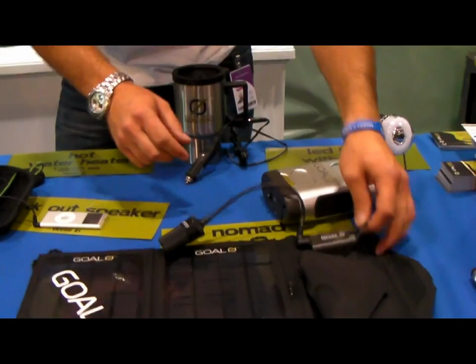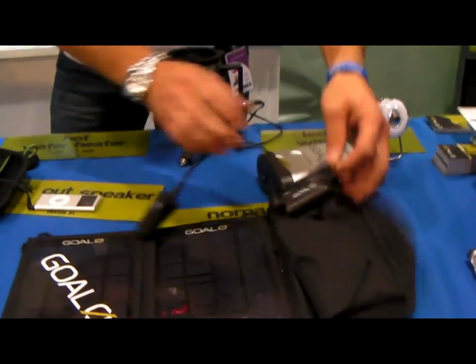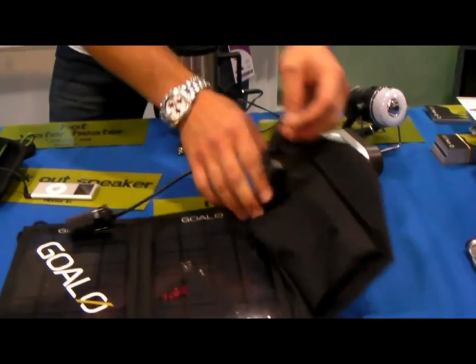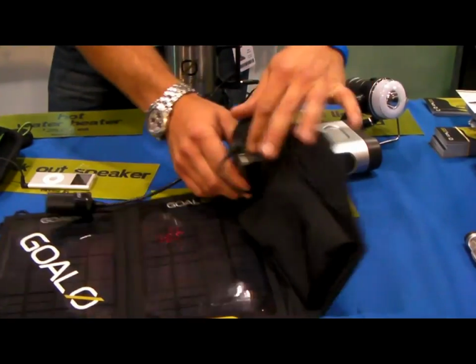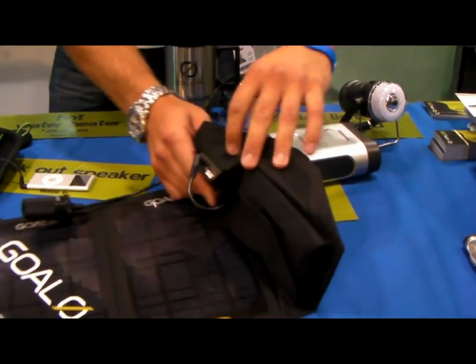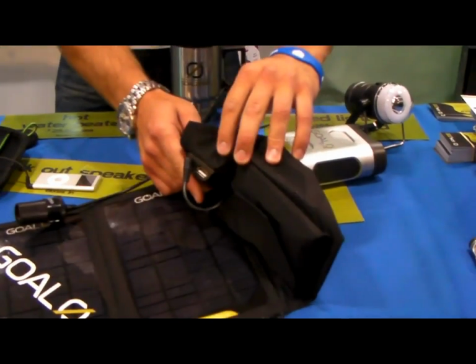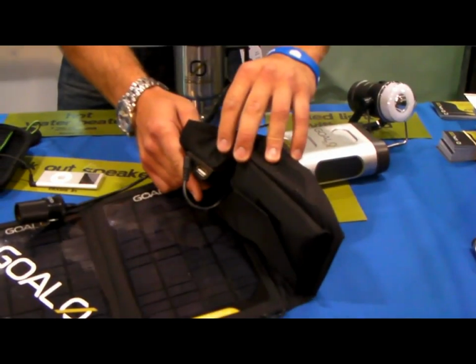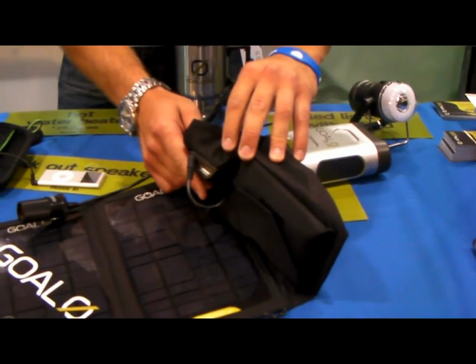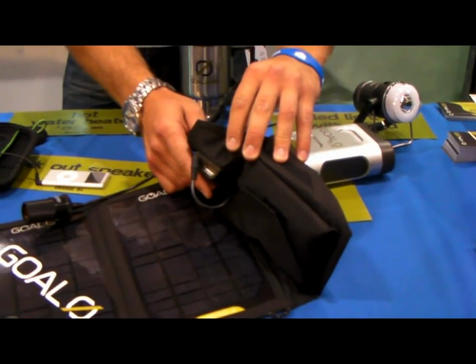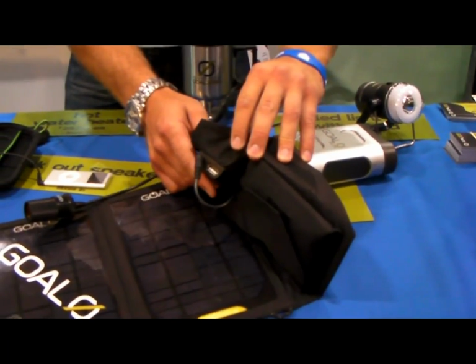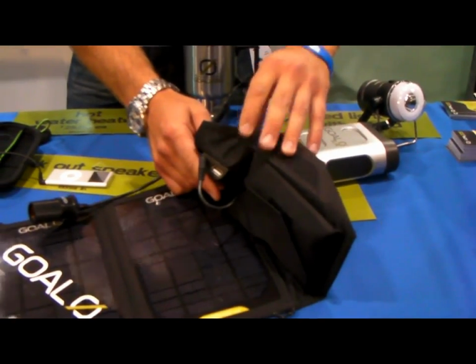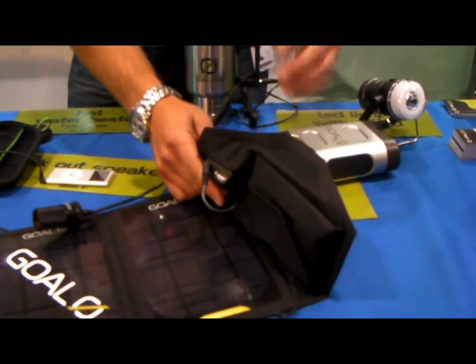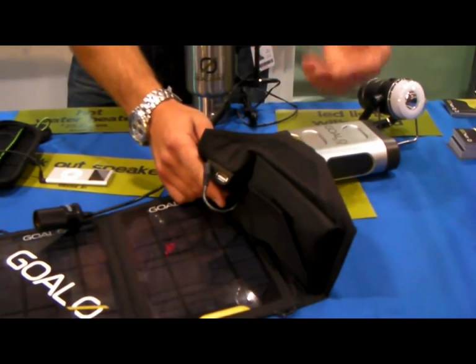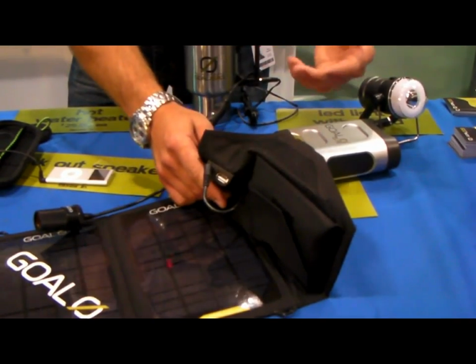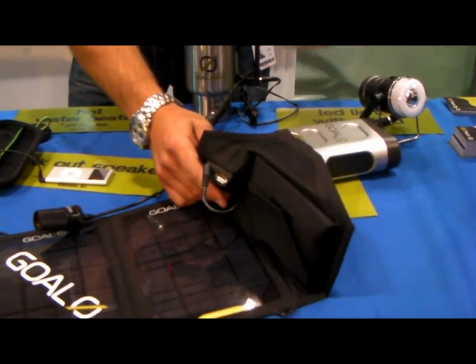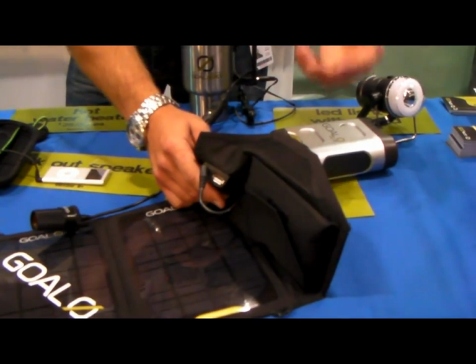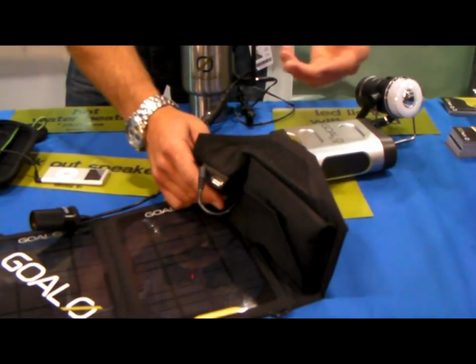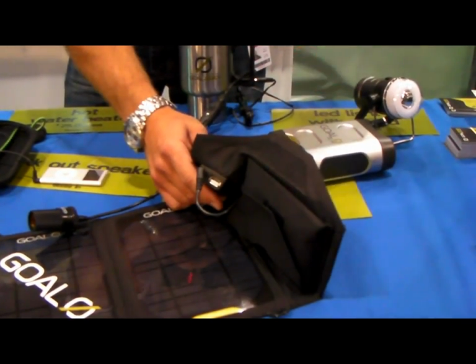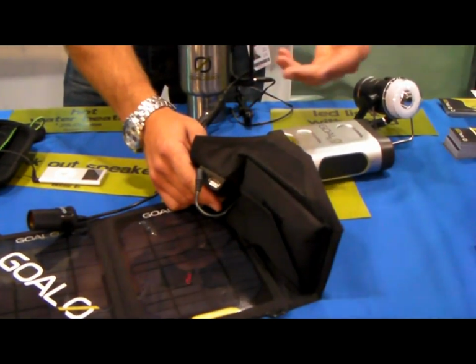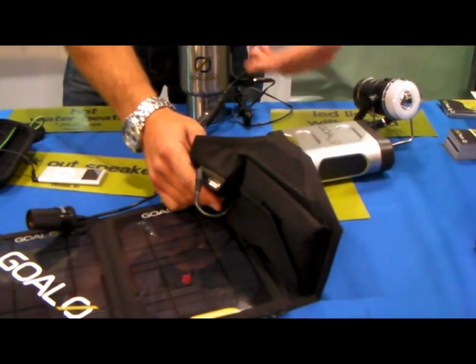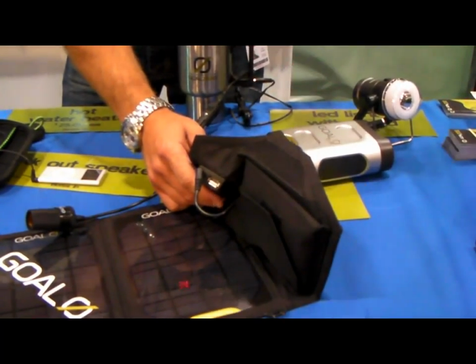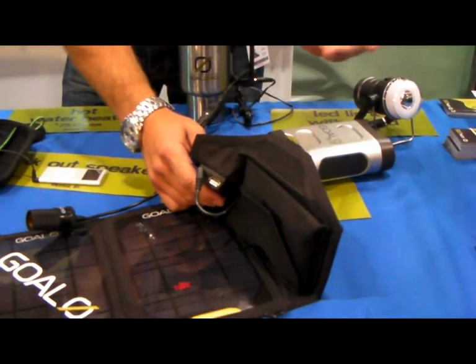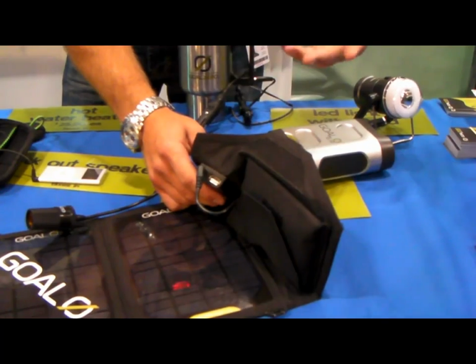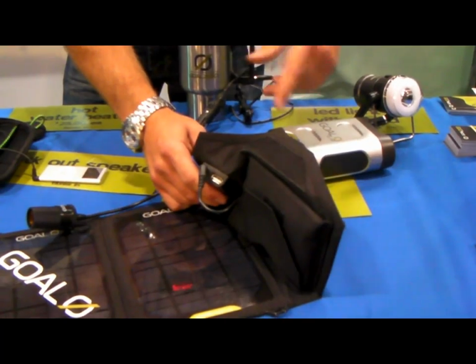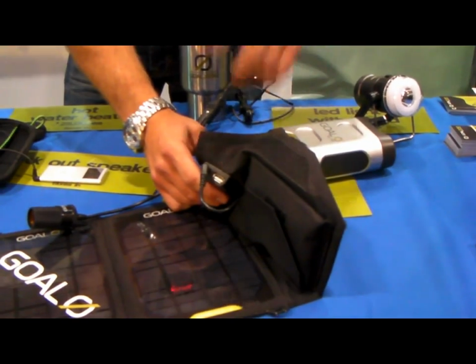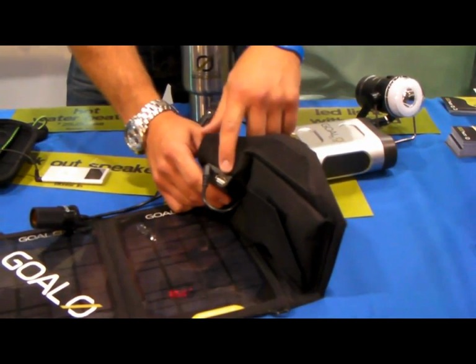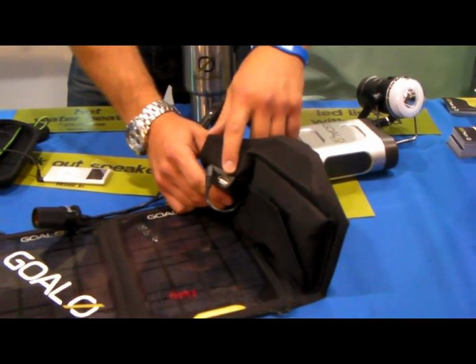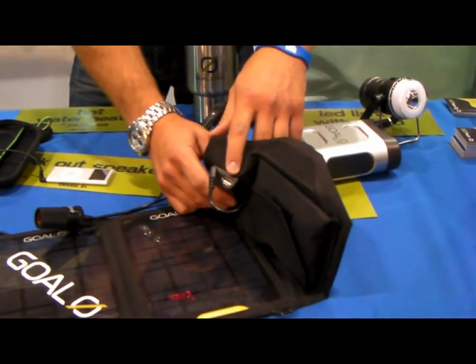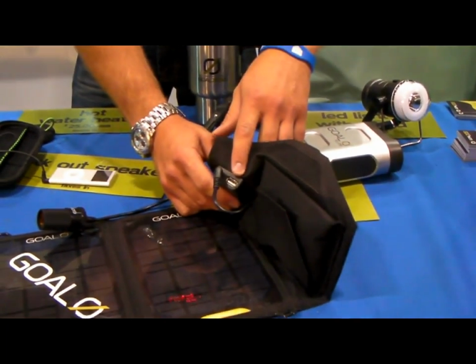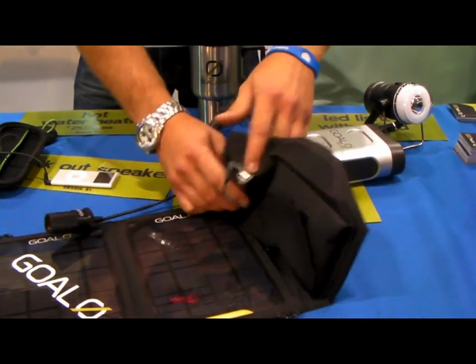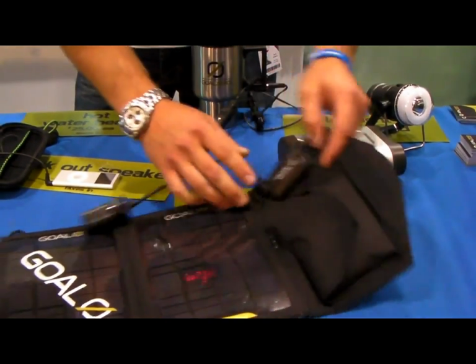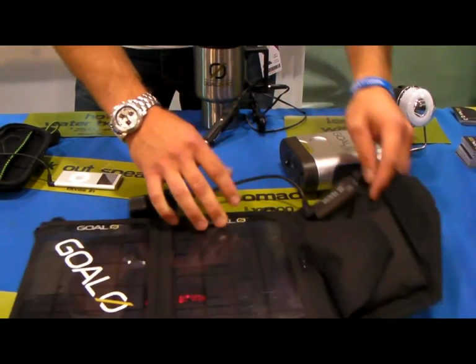You also have the USB output, so your iPods, cell phones, GPSs — things of that nature you can charge directly from the panel.